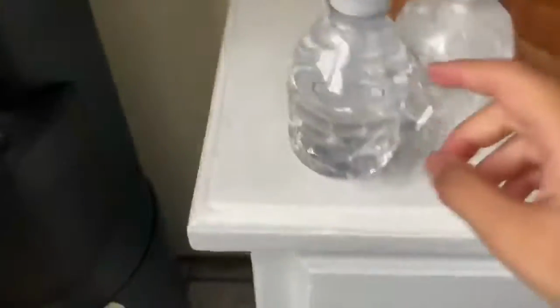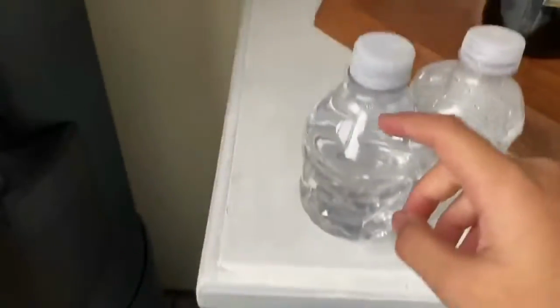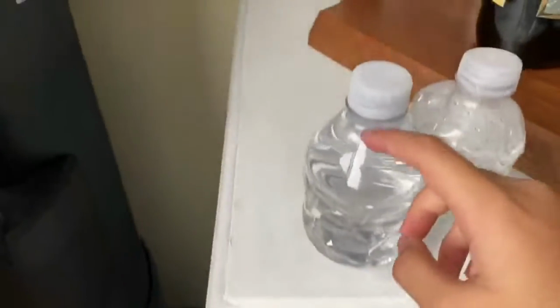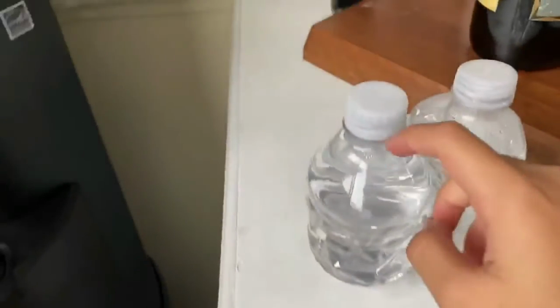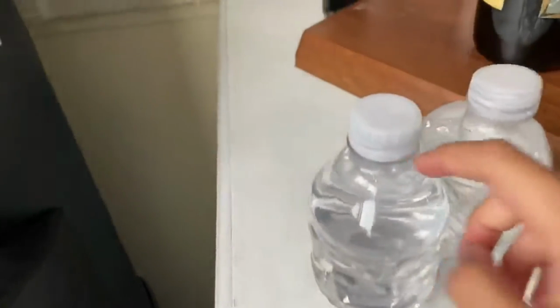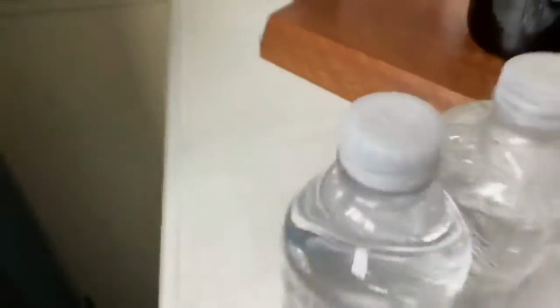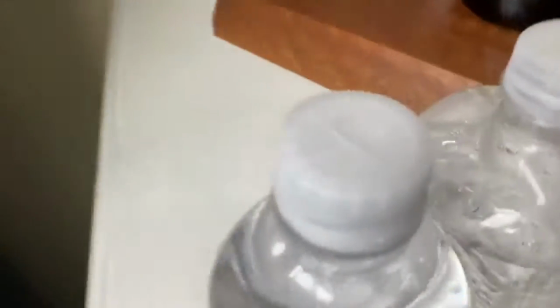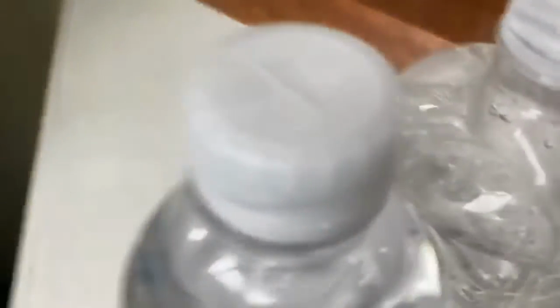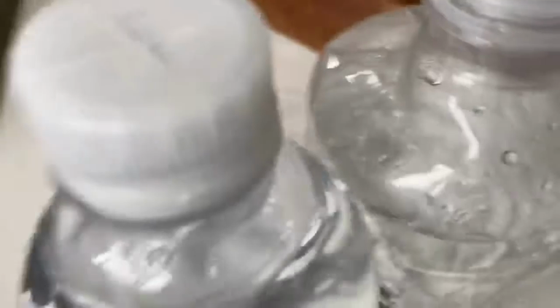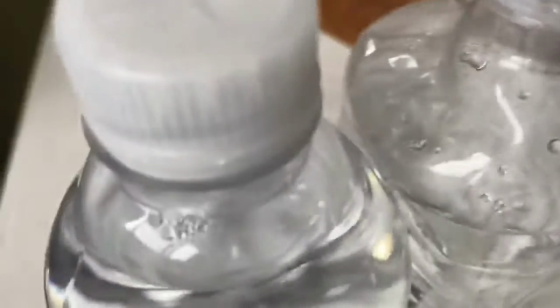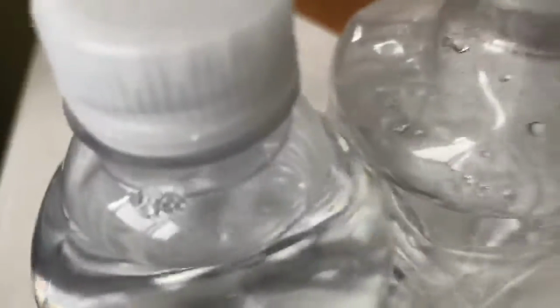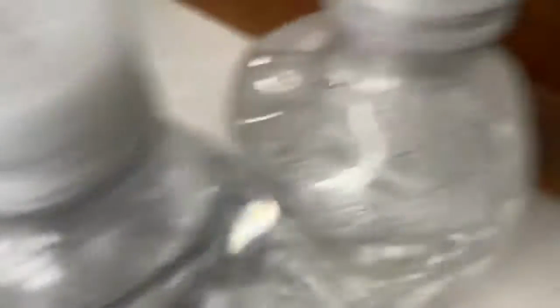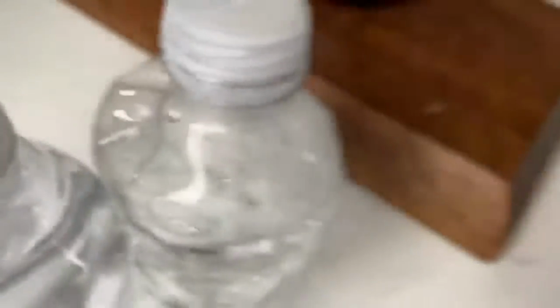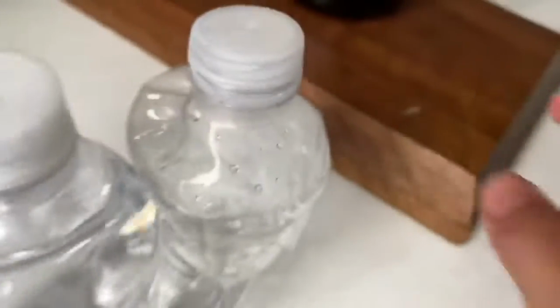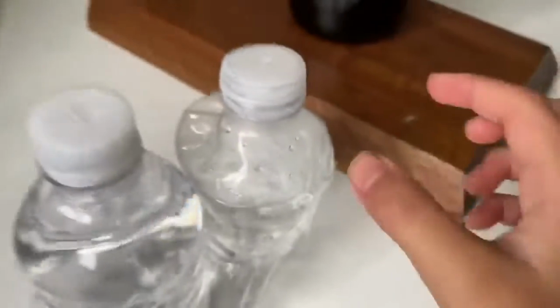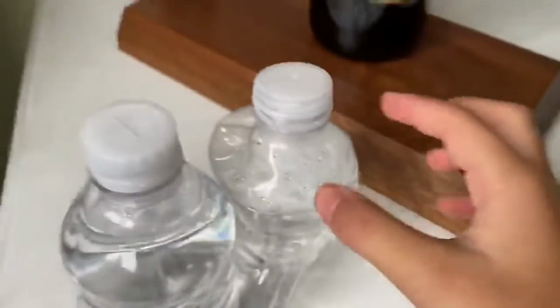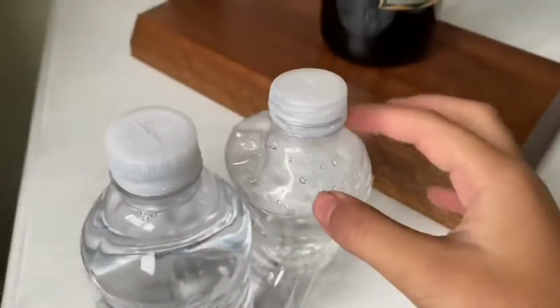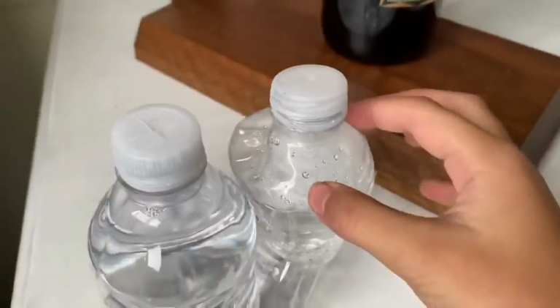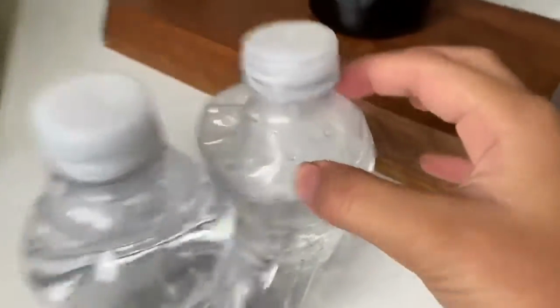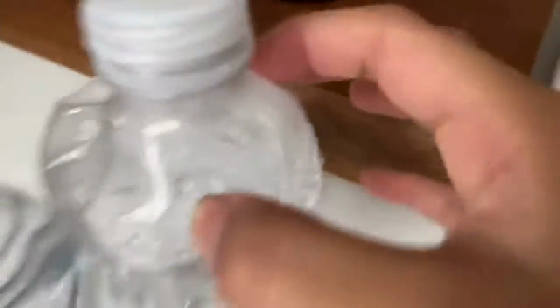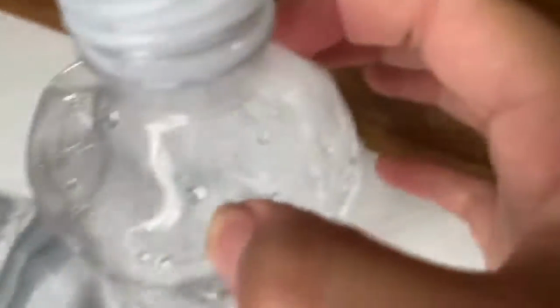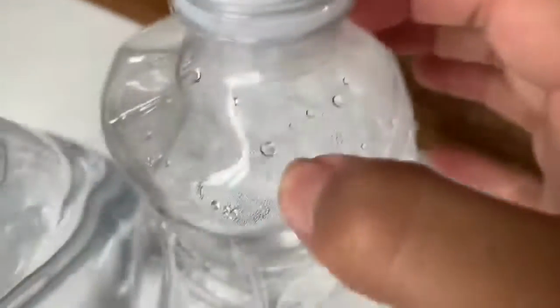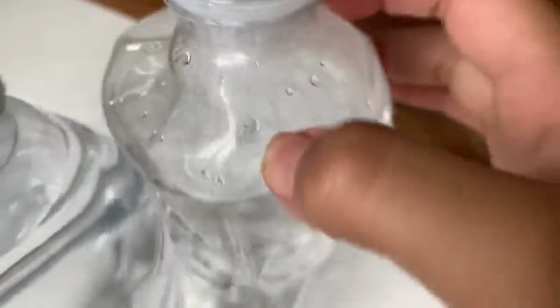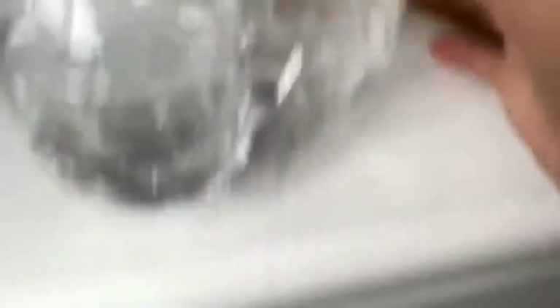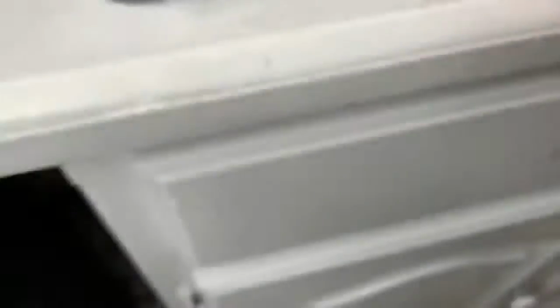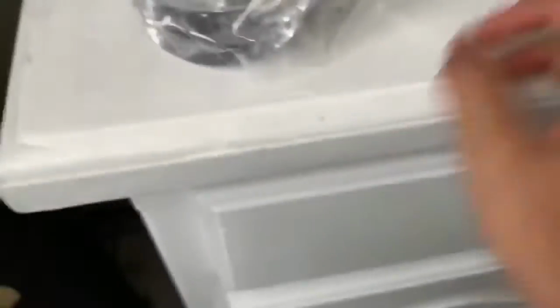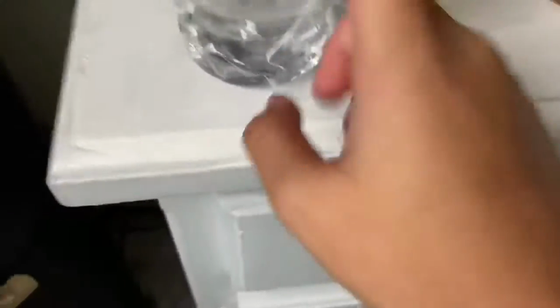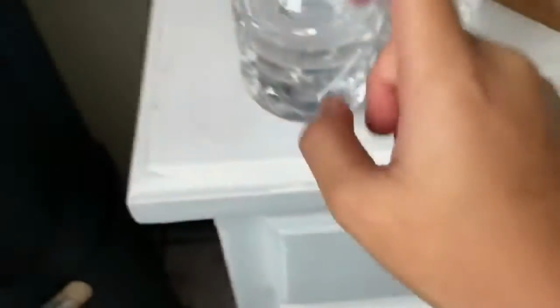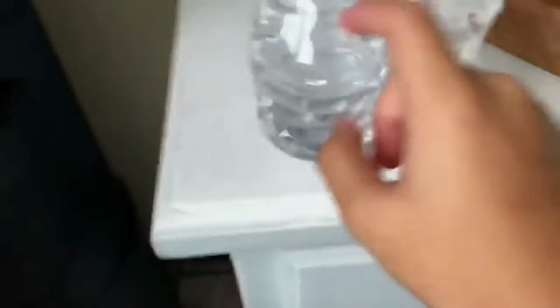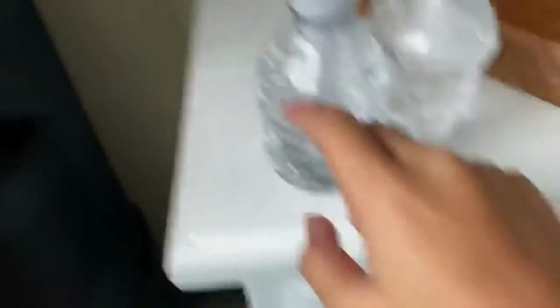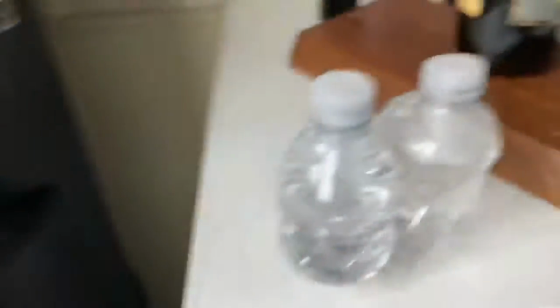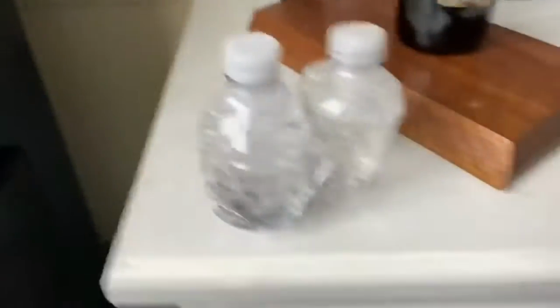Now you can see that I have the hot water — and like the steam and stuff — to prove I have hot water.